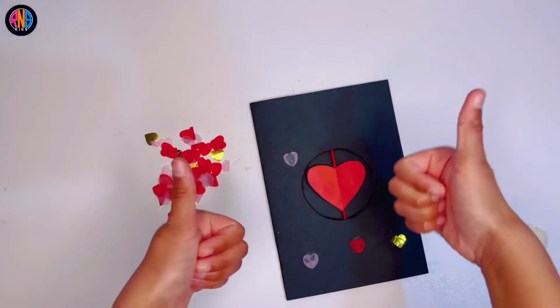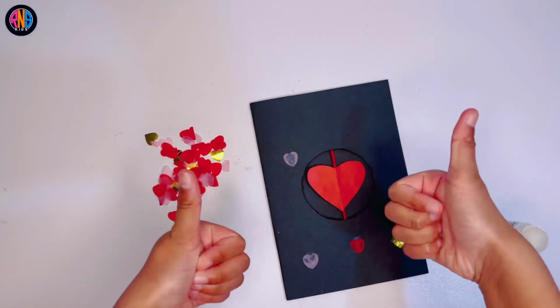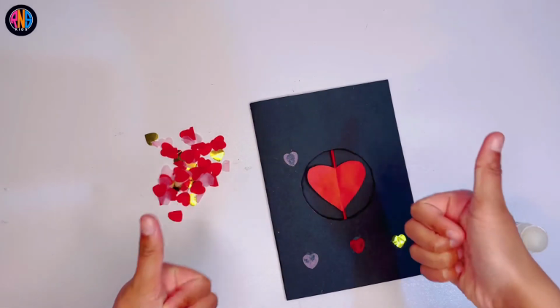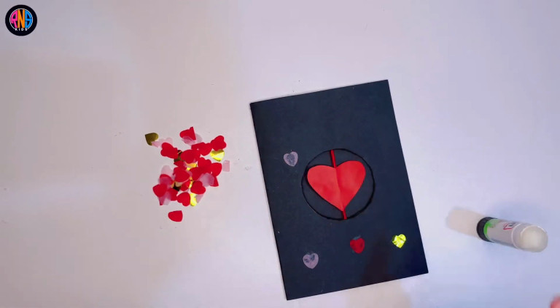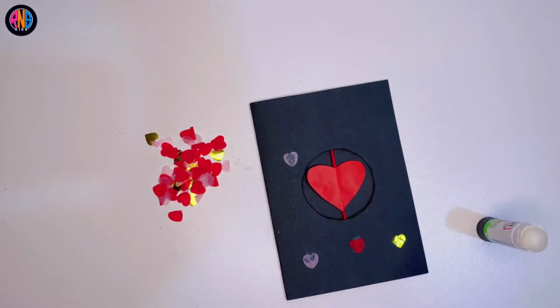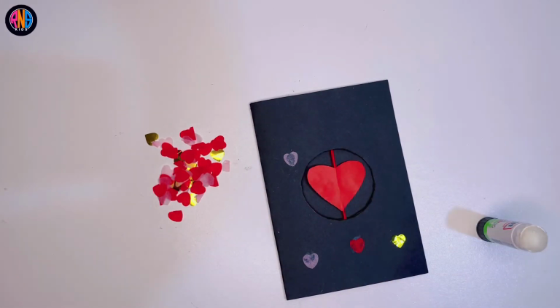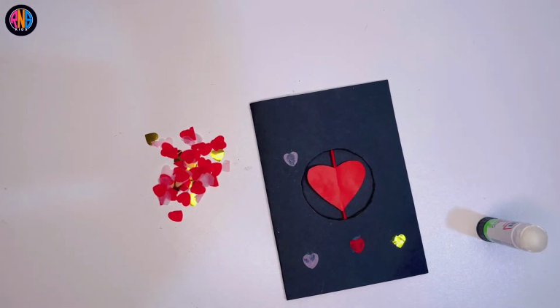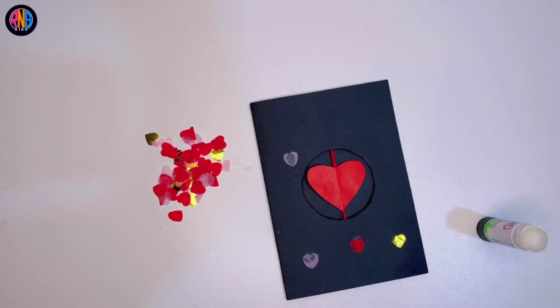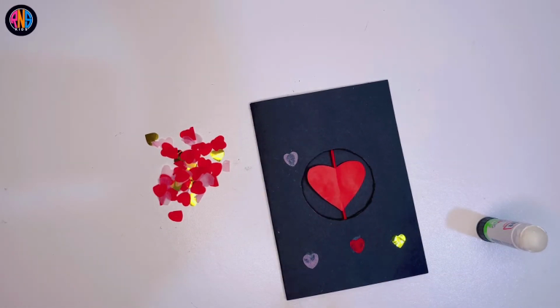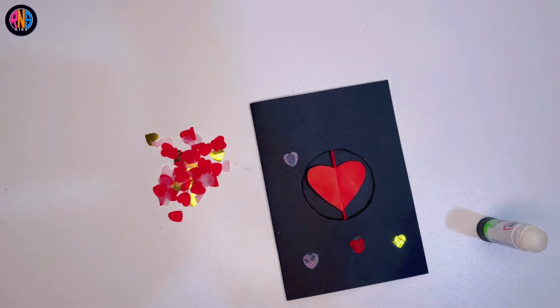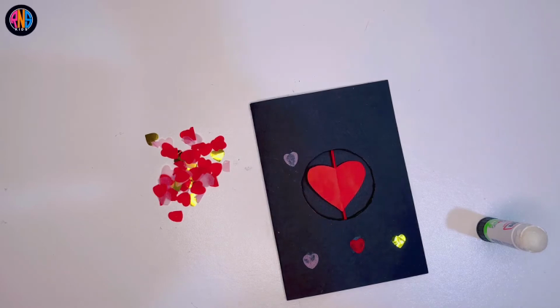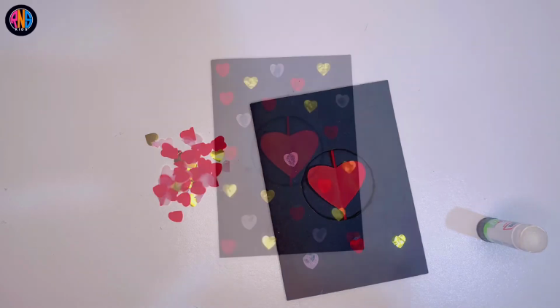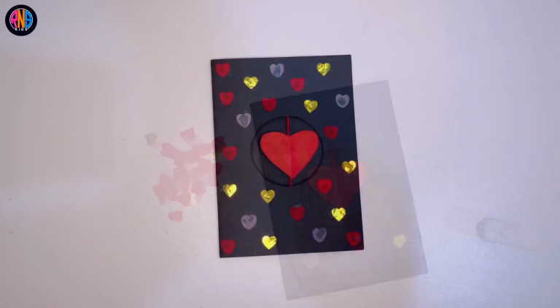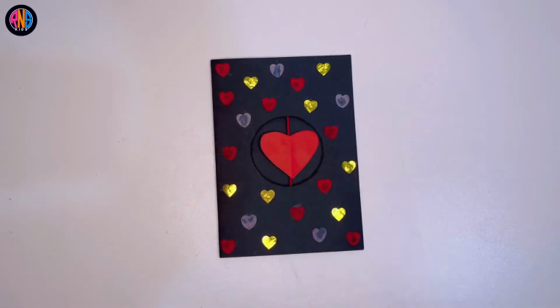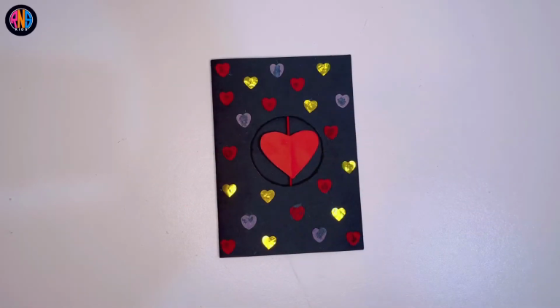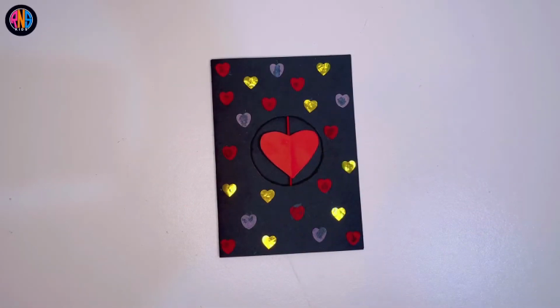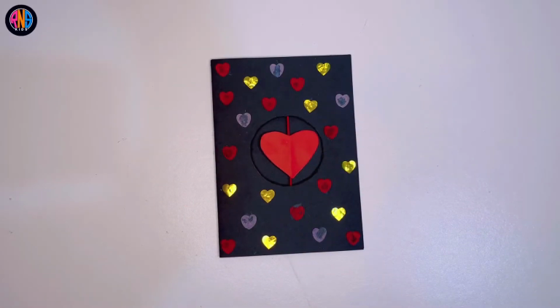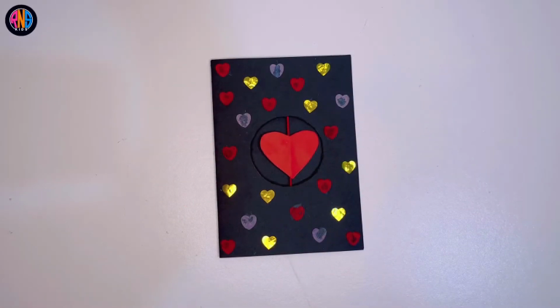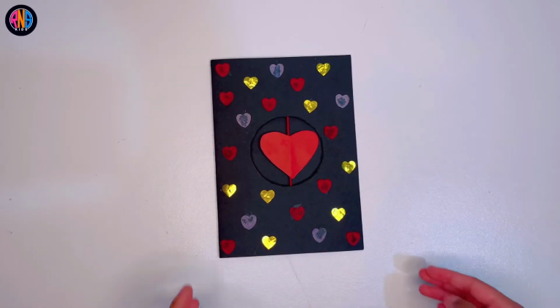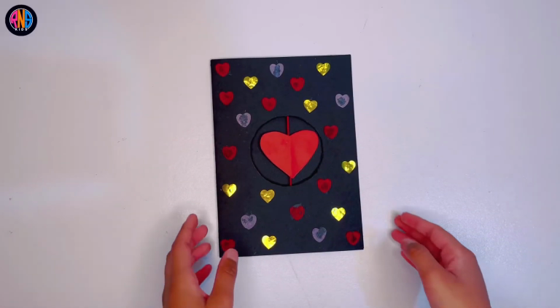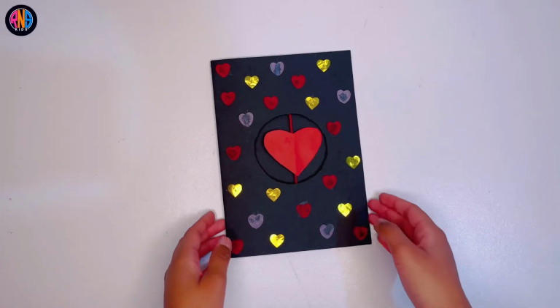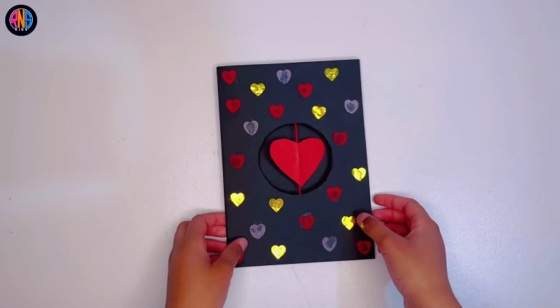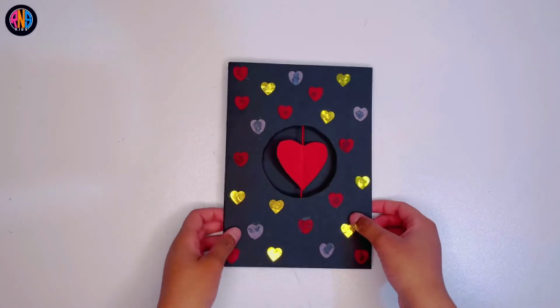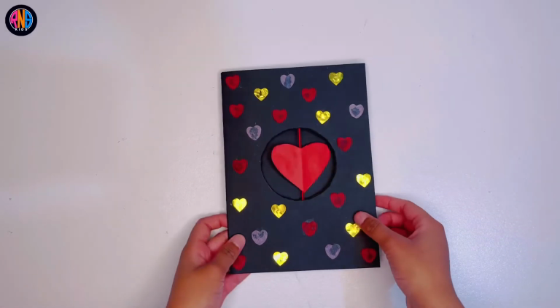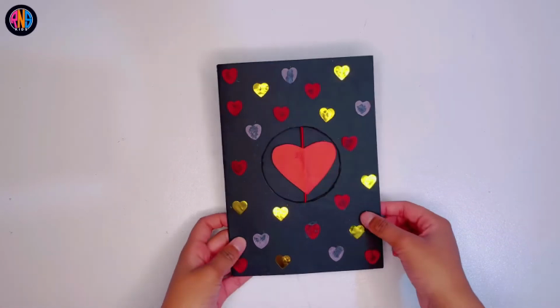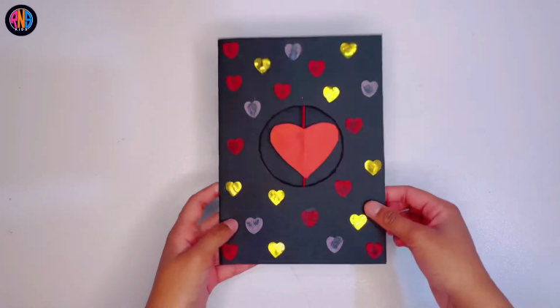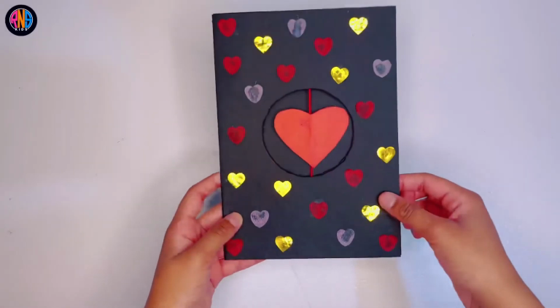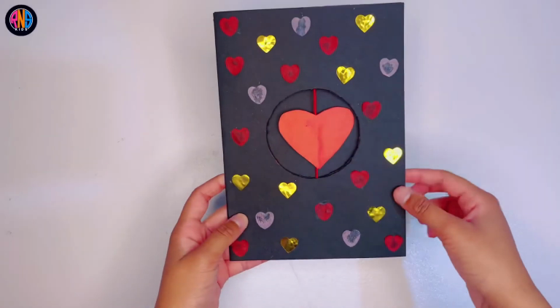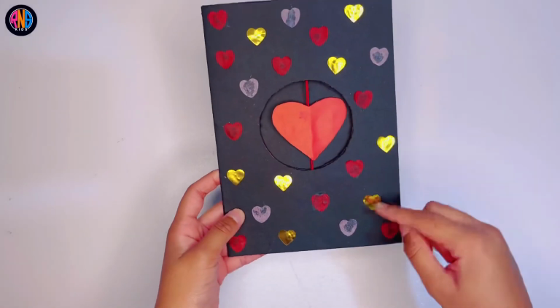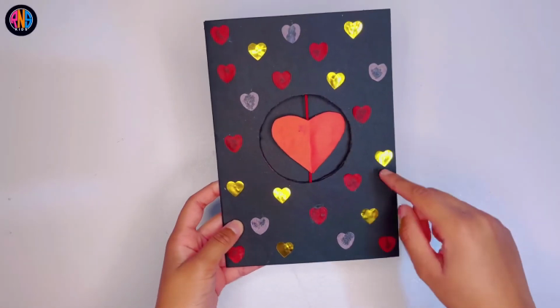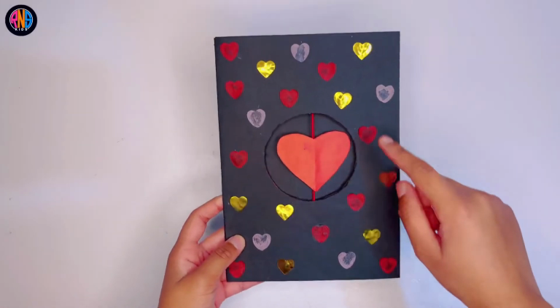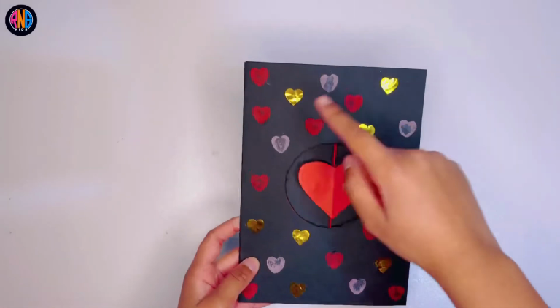Now keep doing it everywhere — you can do it randomly. And now it's complete.